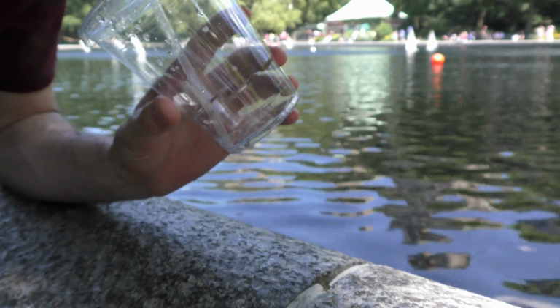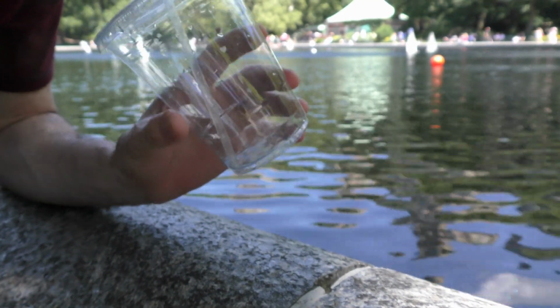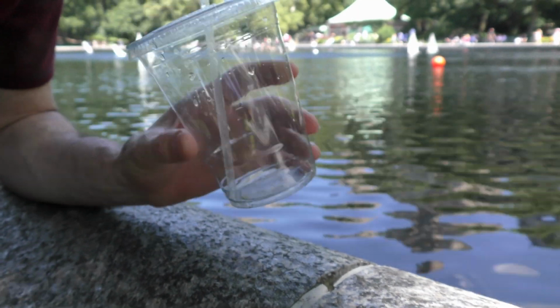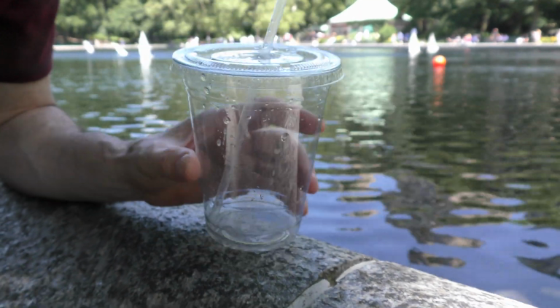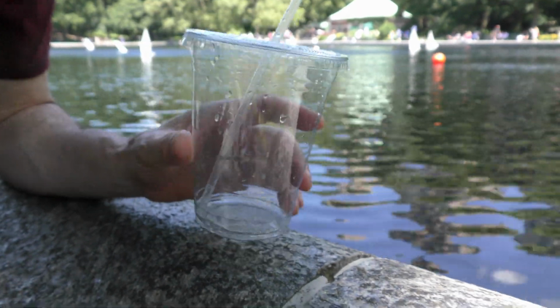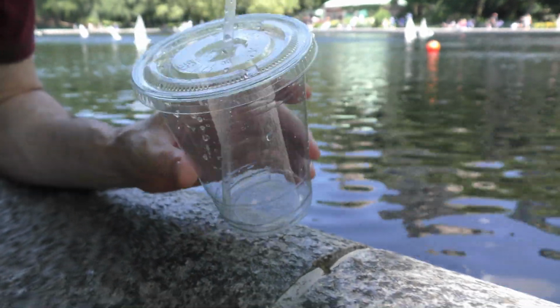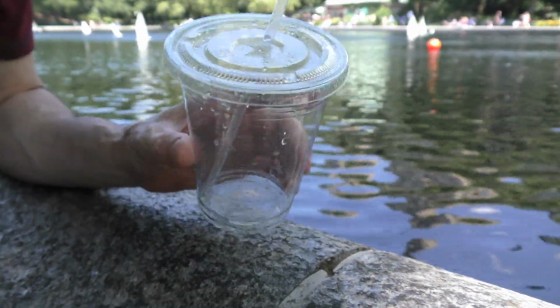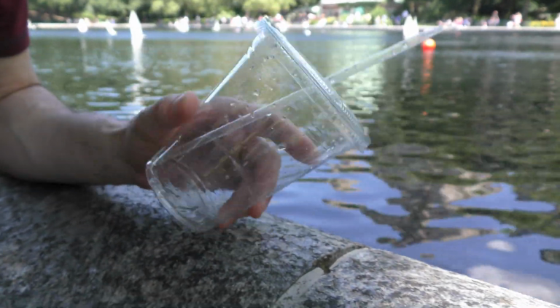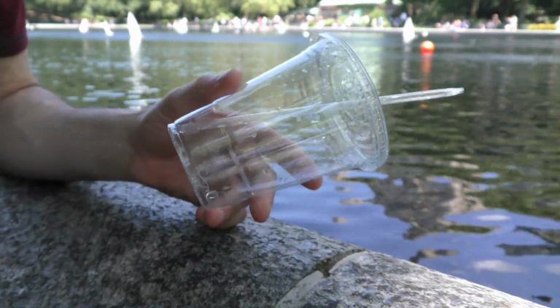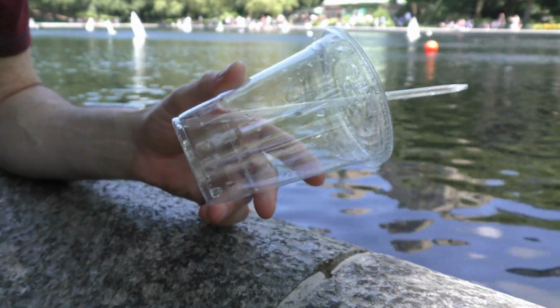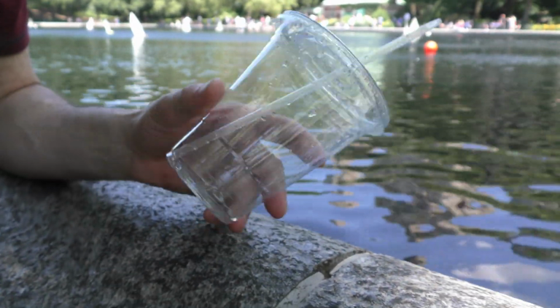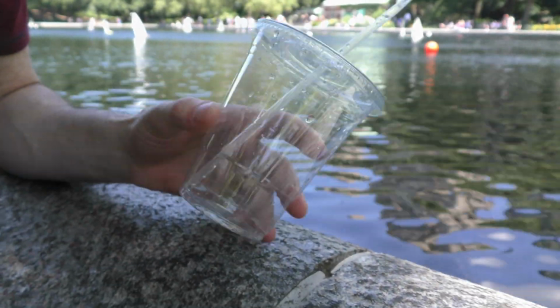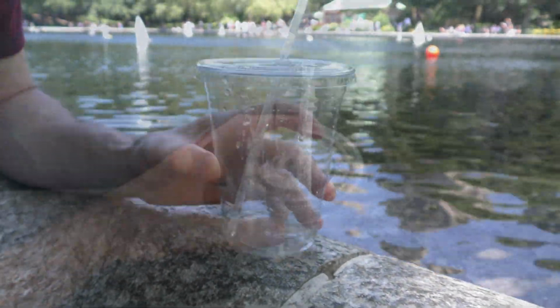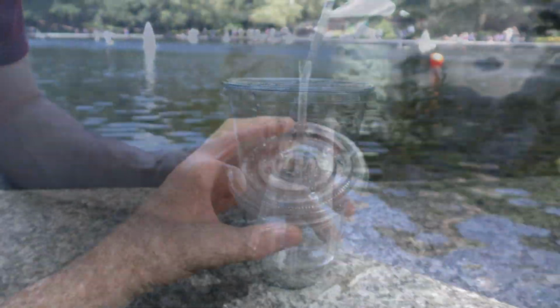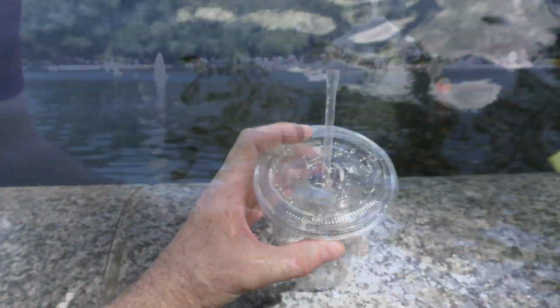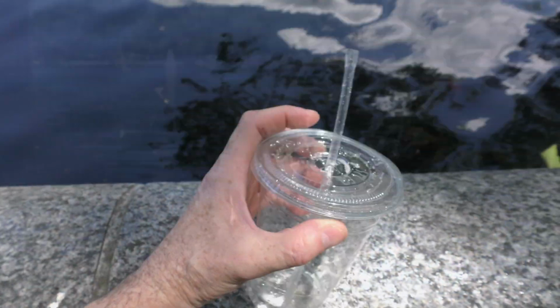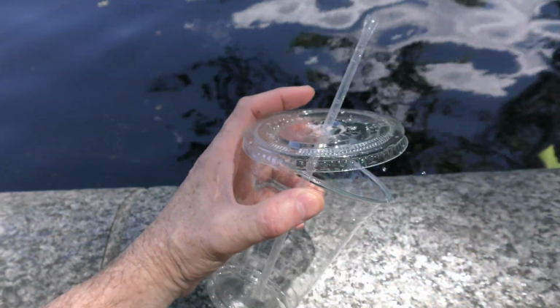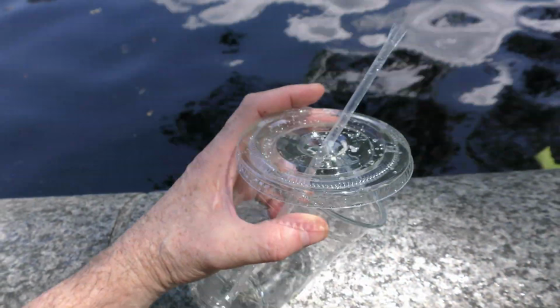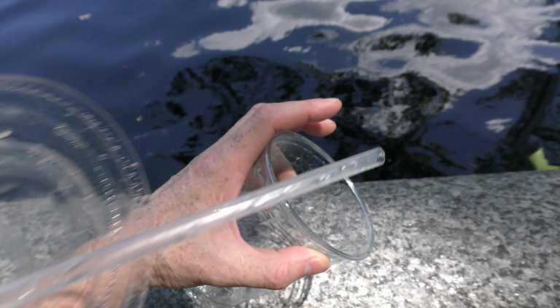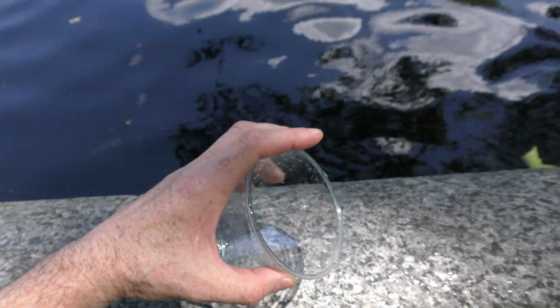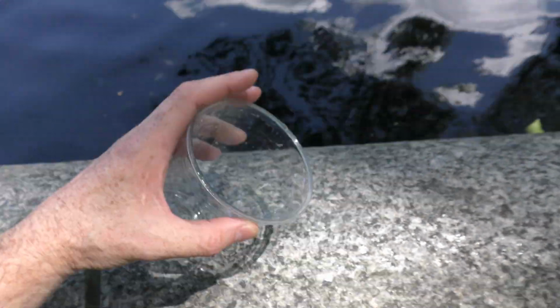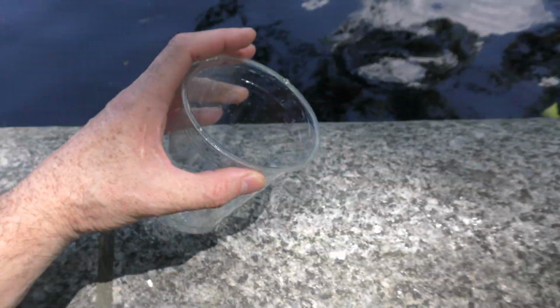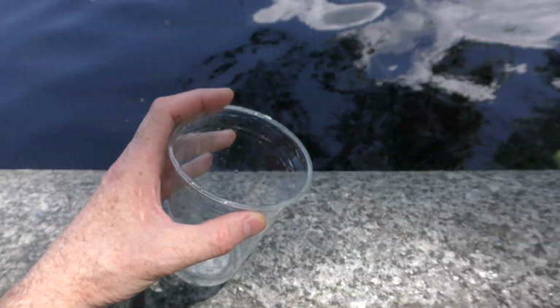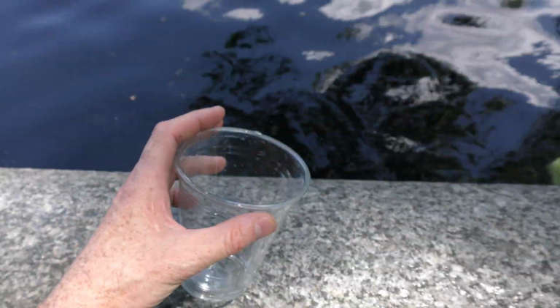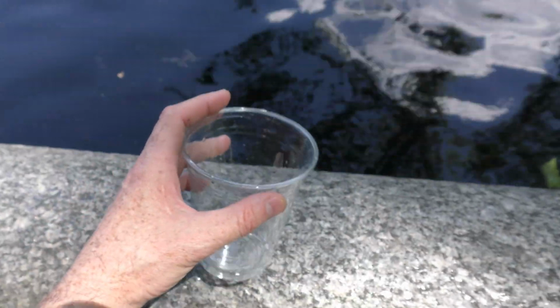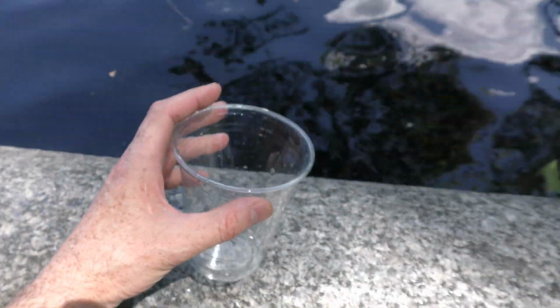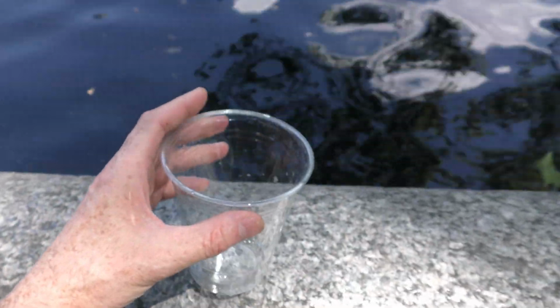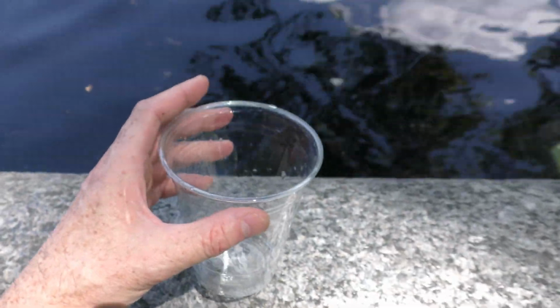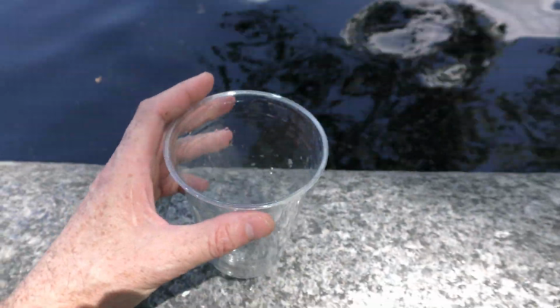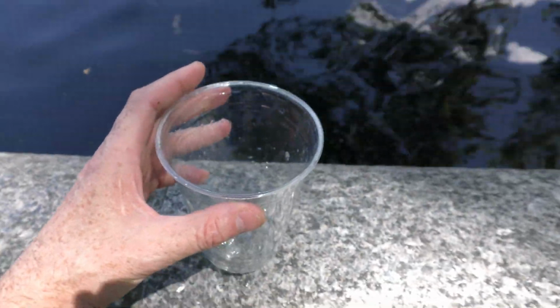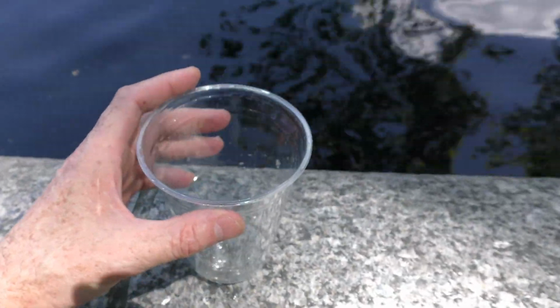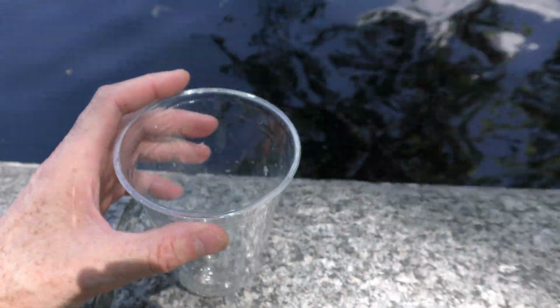Drink the water, but save the cup. All you need is a clear plastic cup with a lid and straw.